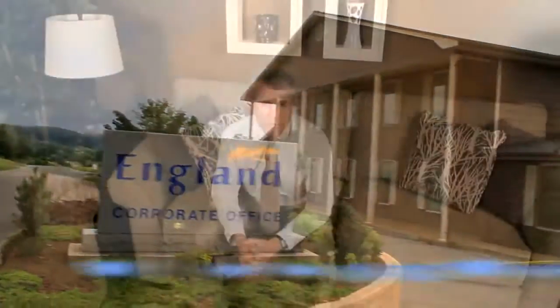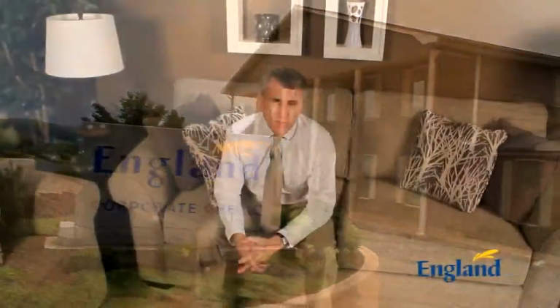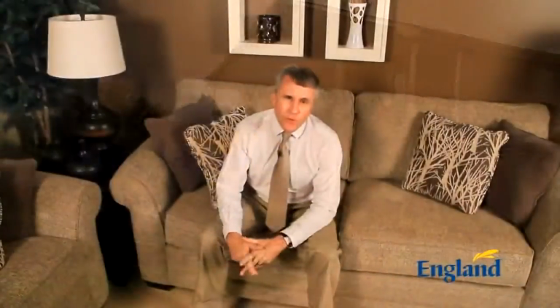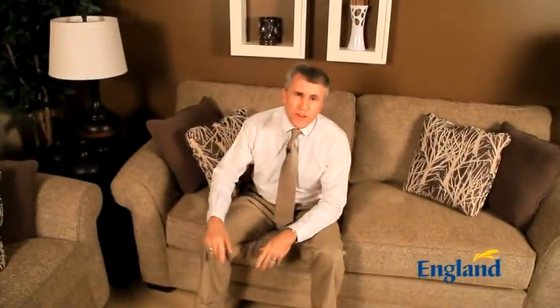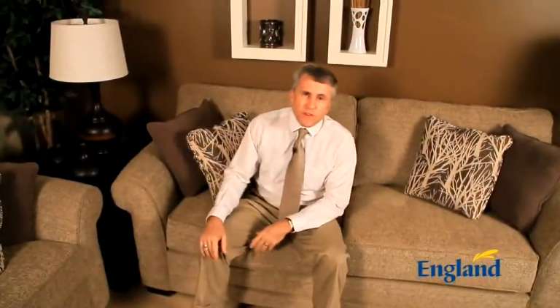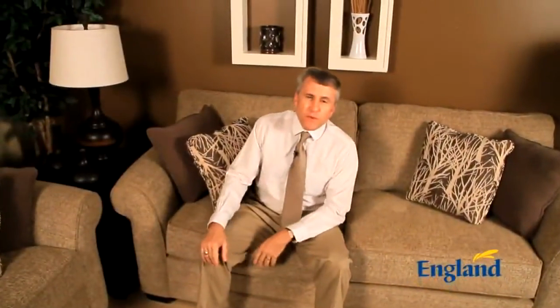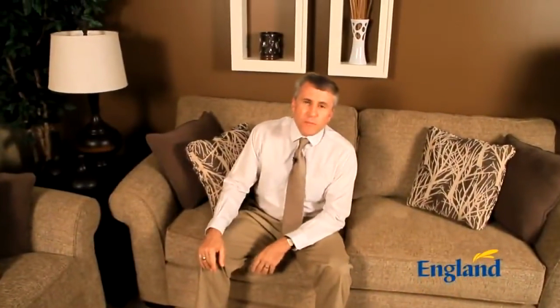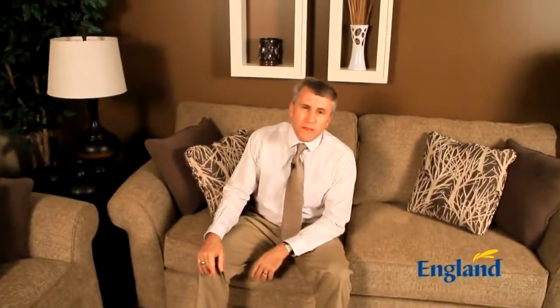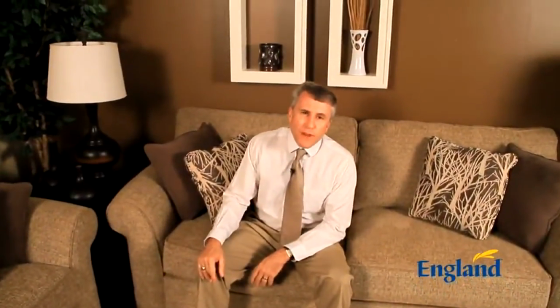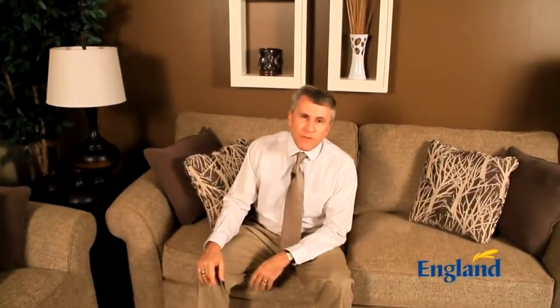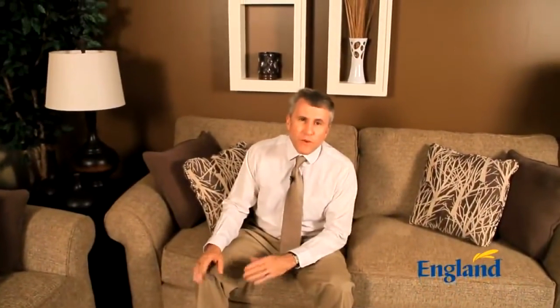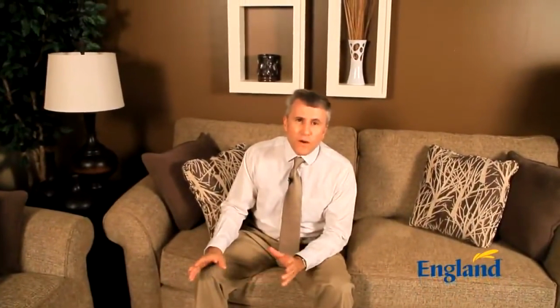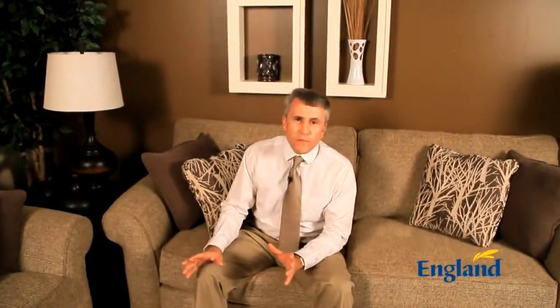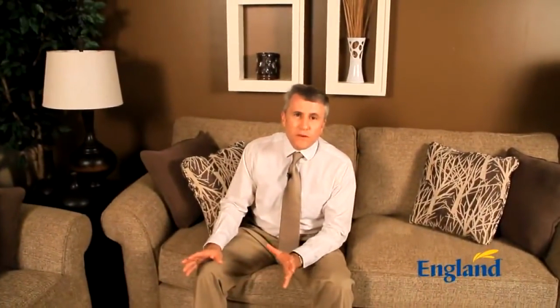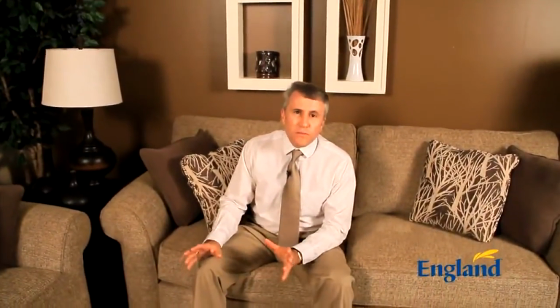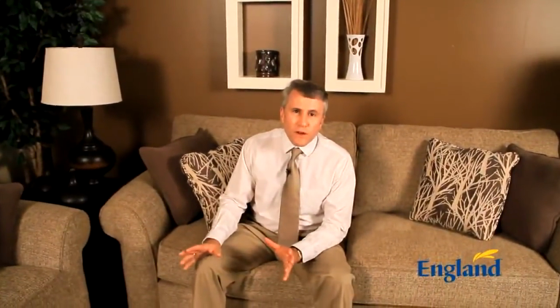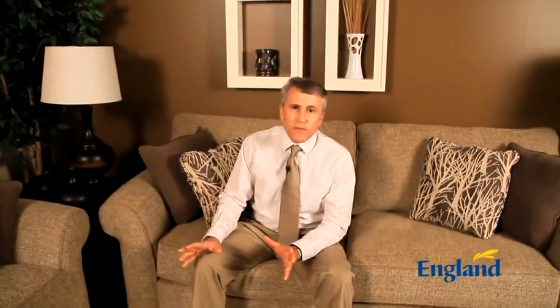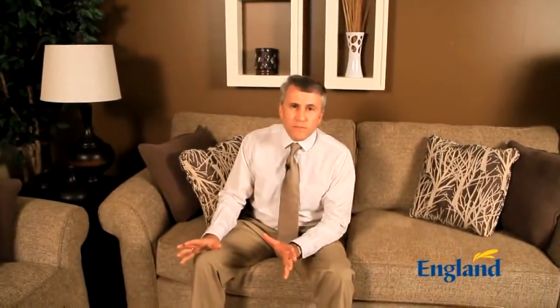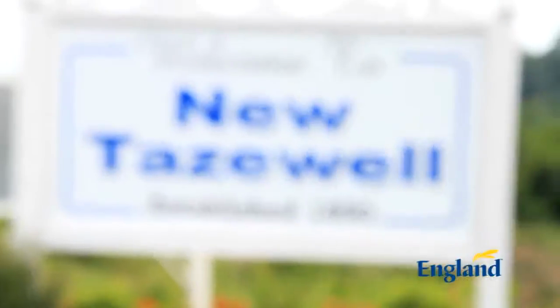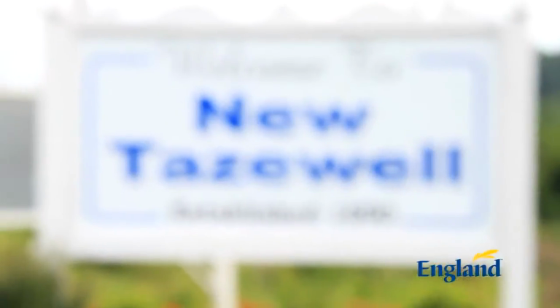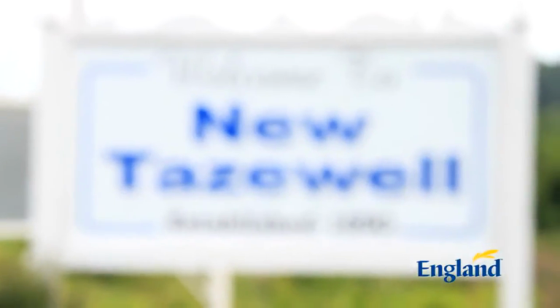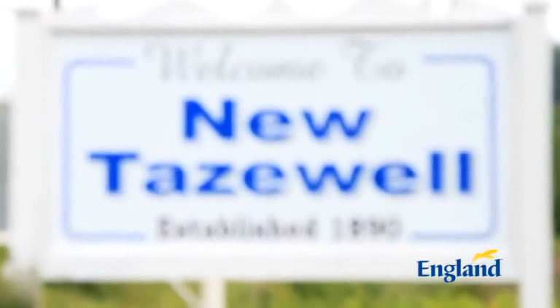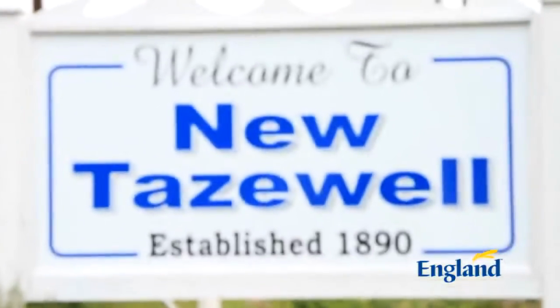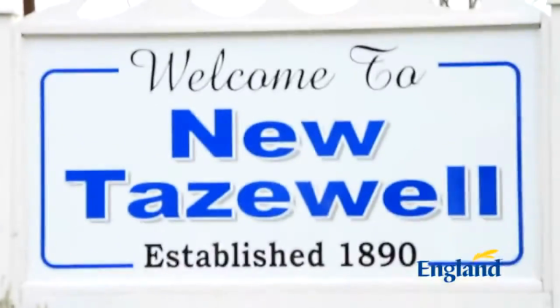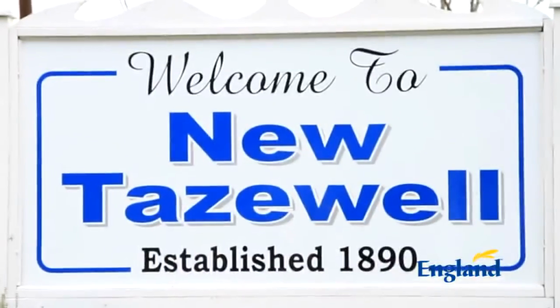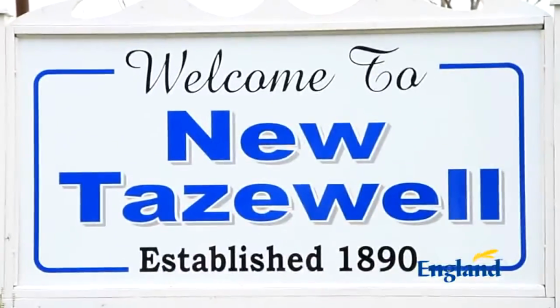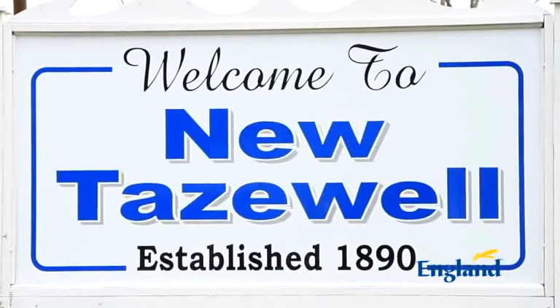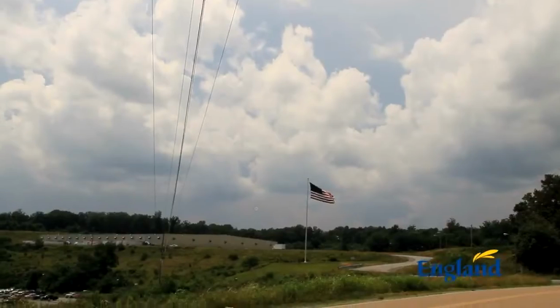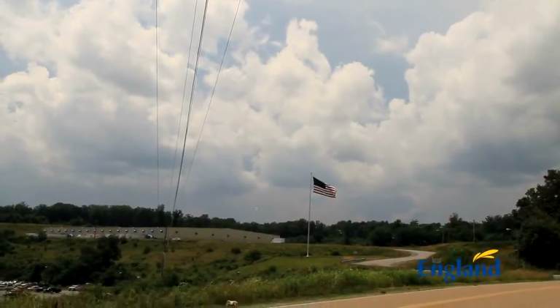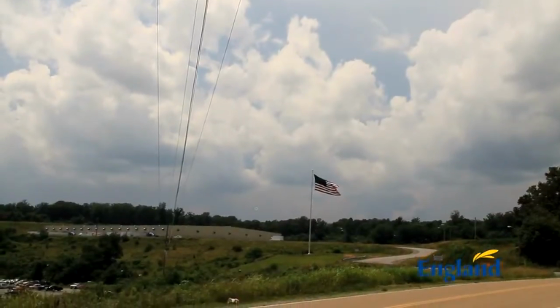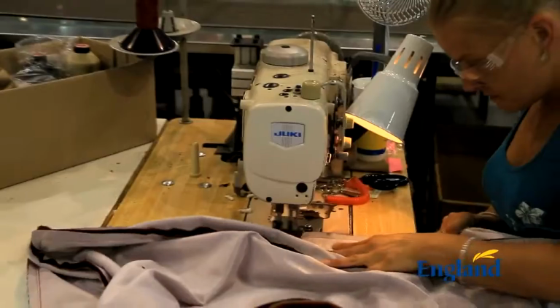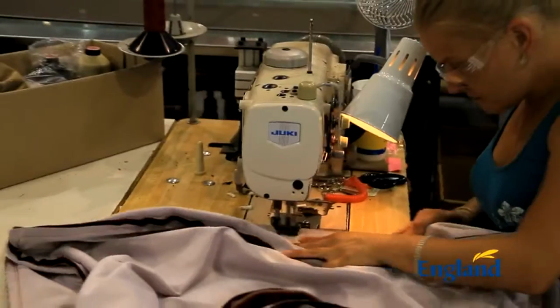For over 40 years, we've been manufacturing quality-built, moderately-priced, upholstered furniture right here in East Tennessee.